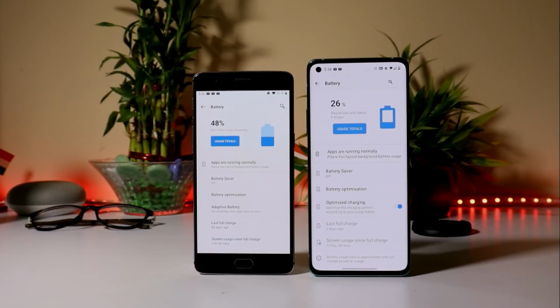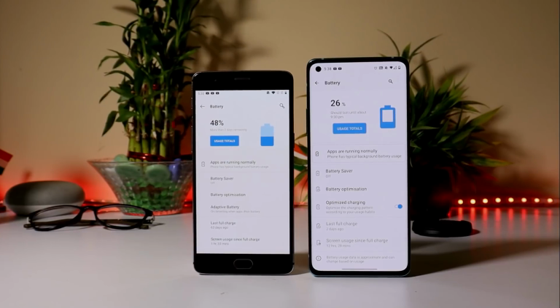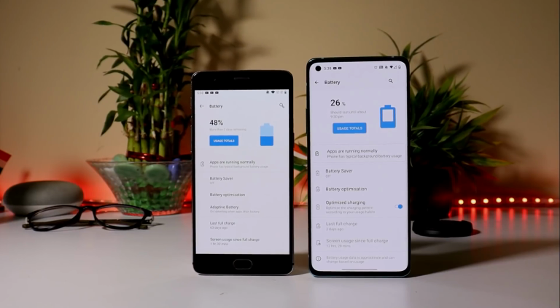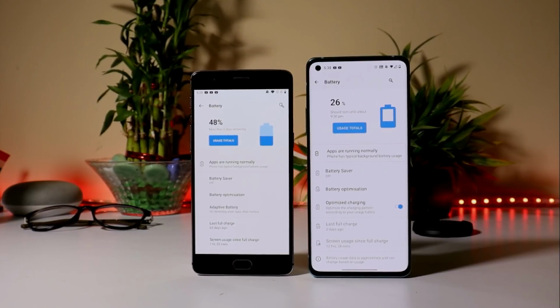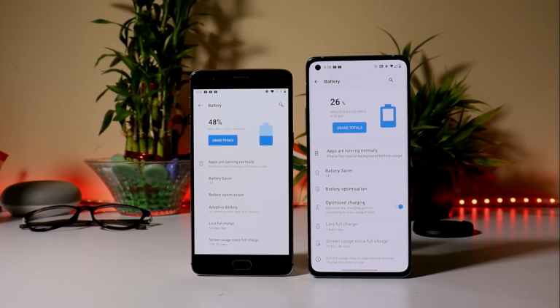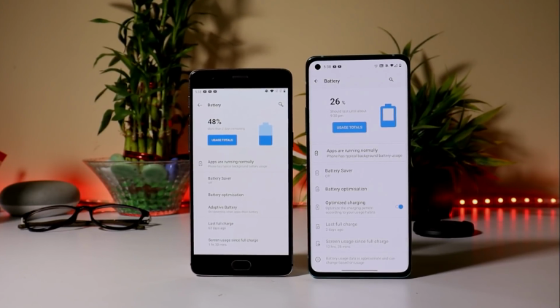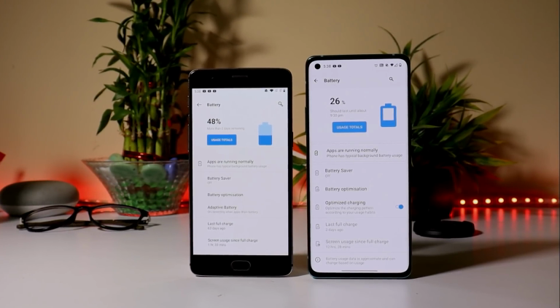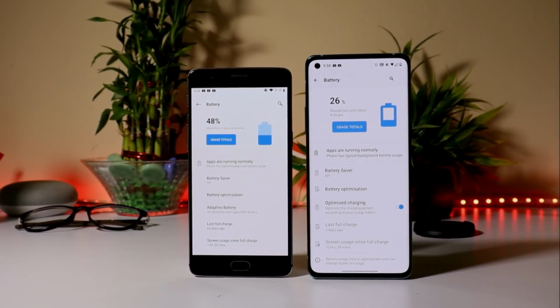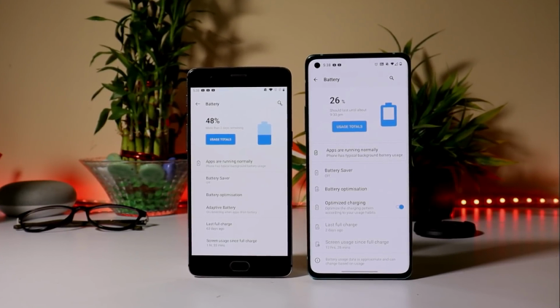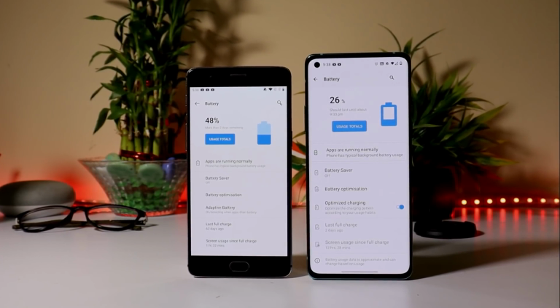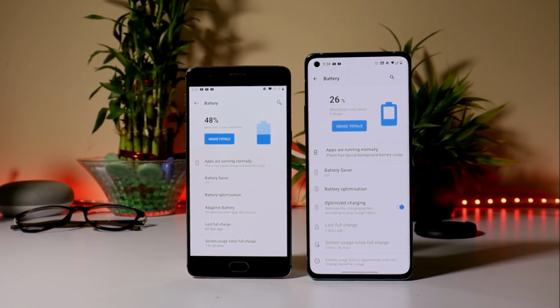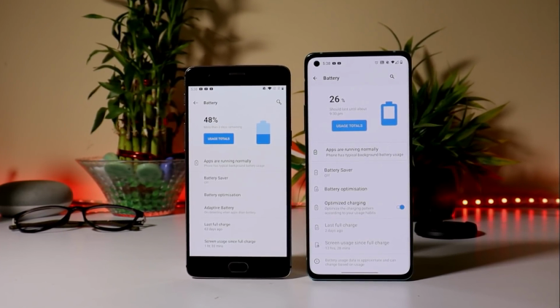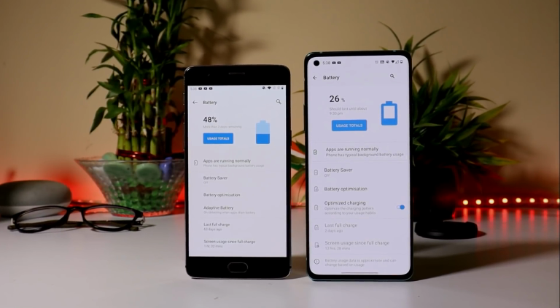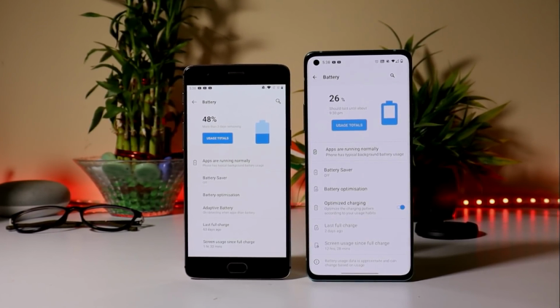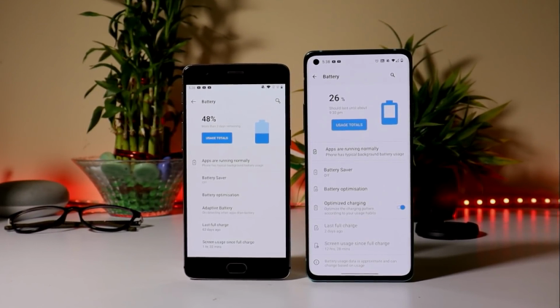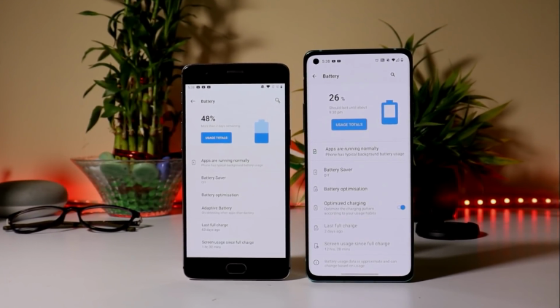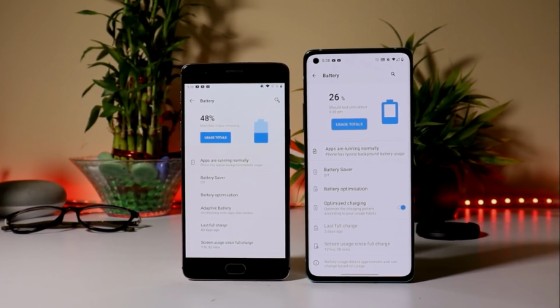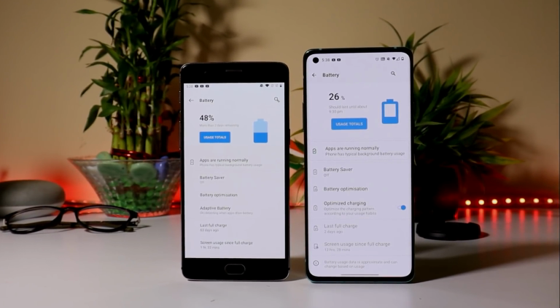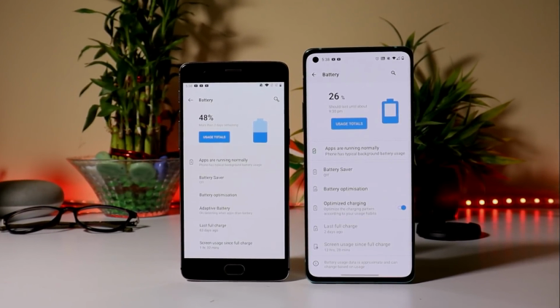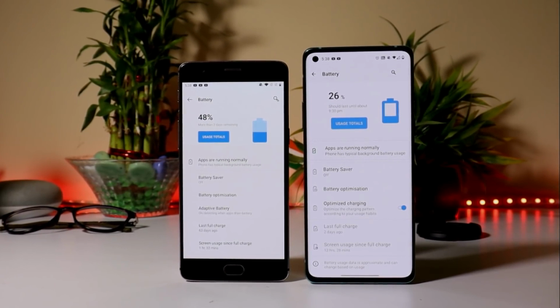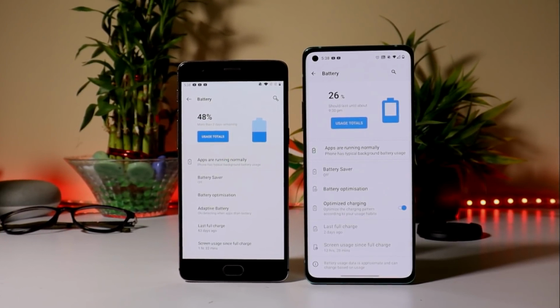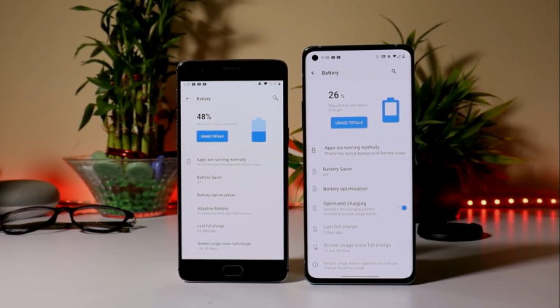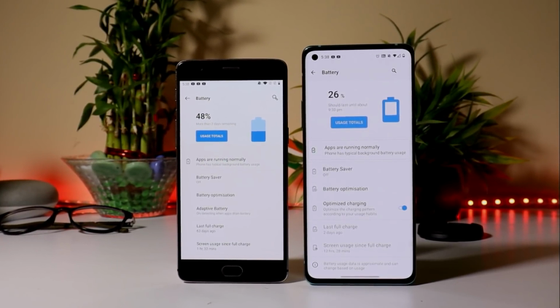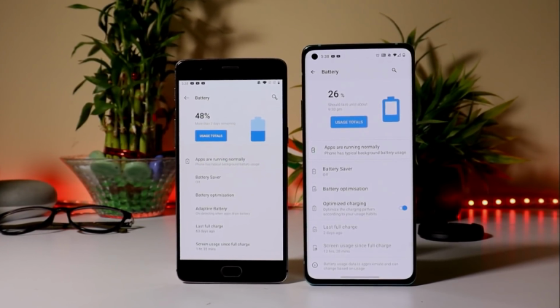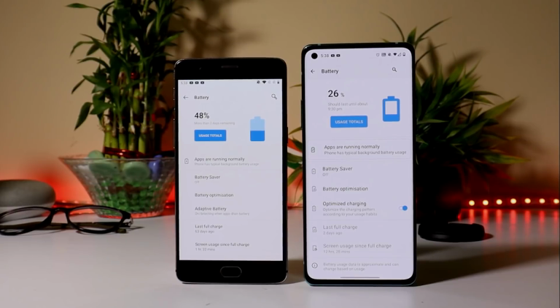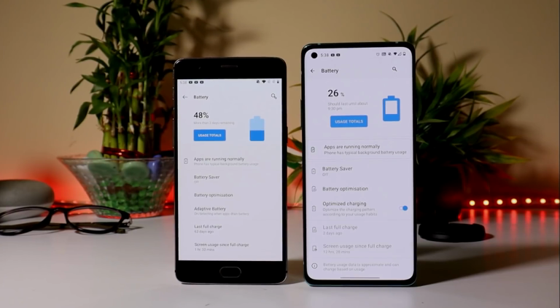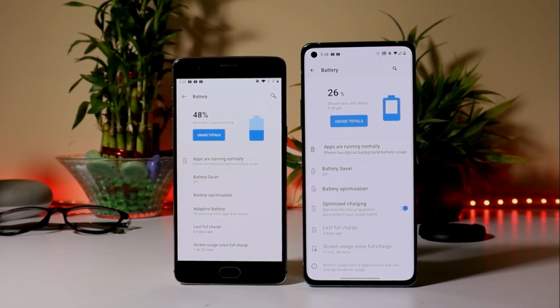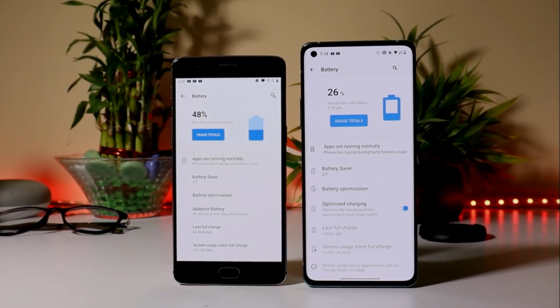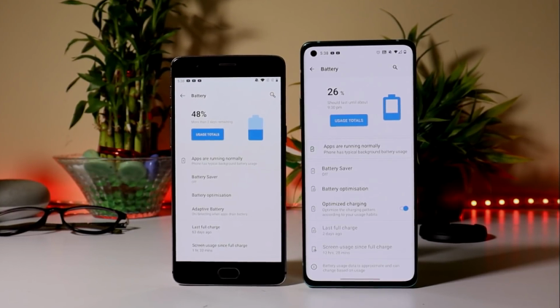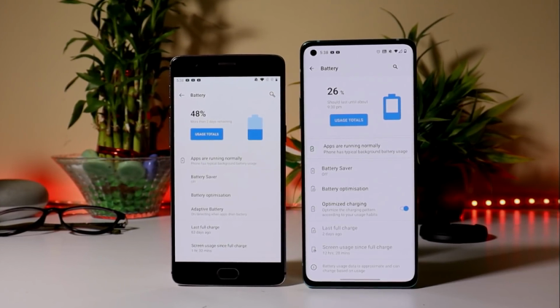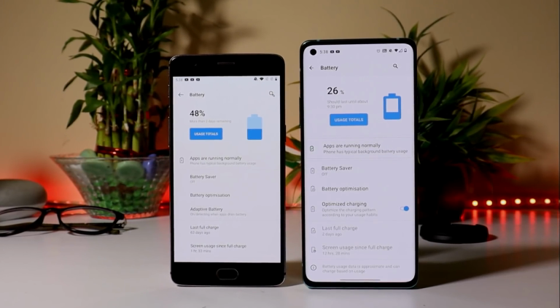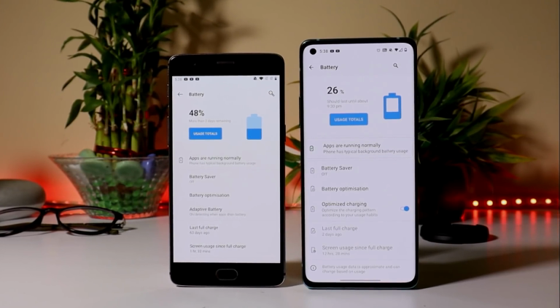Hey guys, welcome back. Most of you guys have been asking me how to check battery health of OnePlus devices. In this video, we'll show you how to check that.